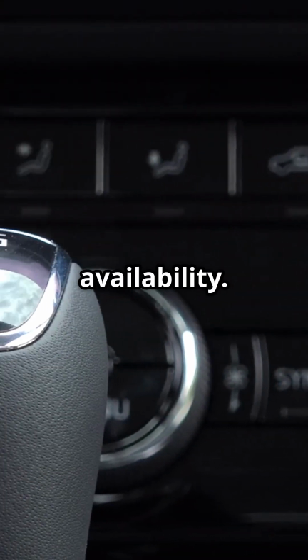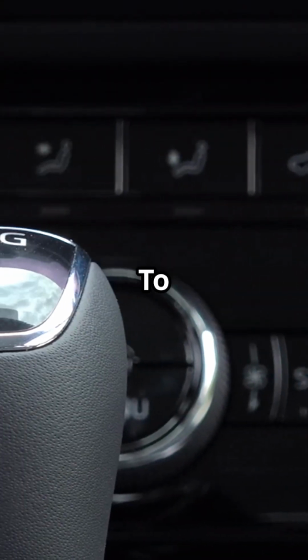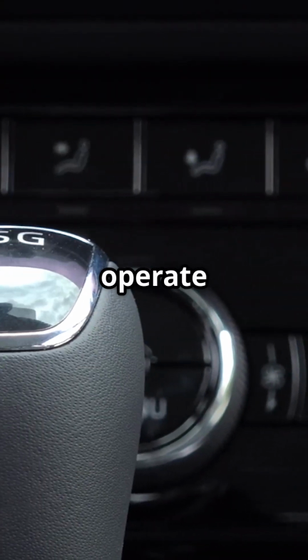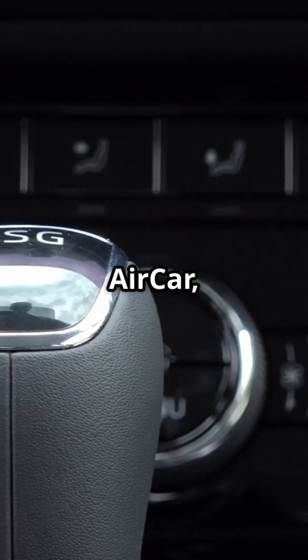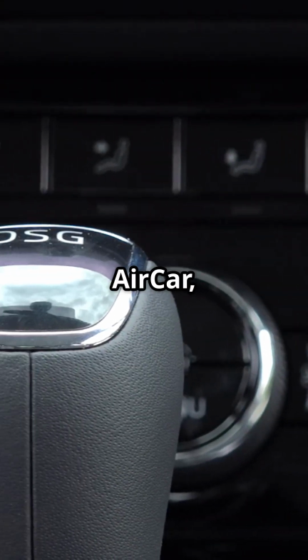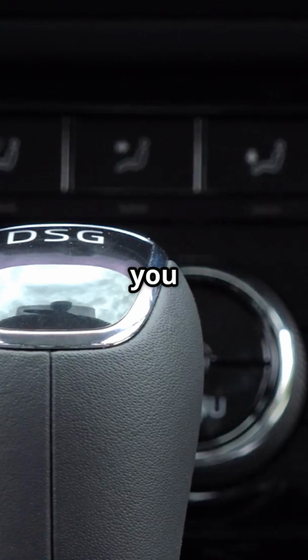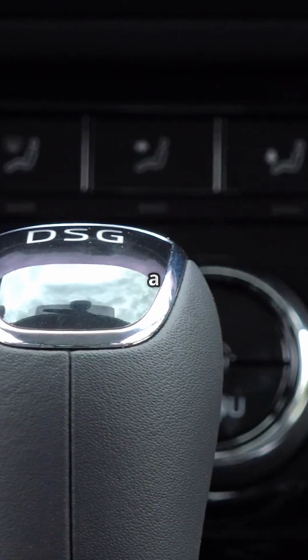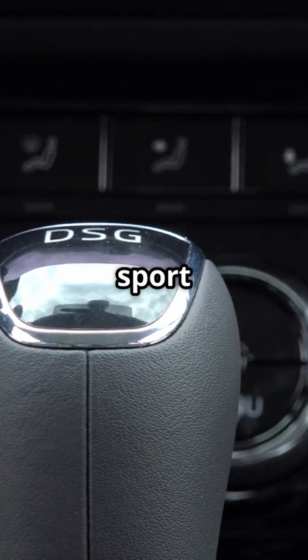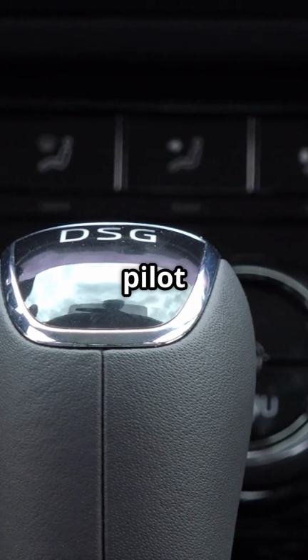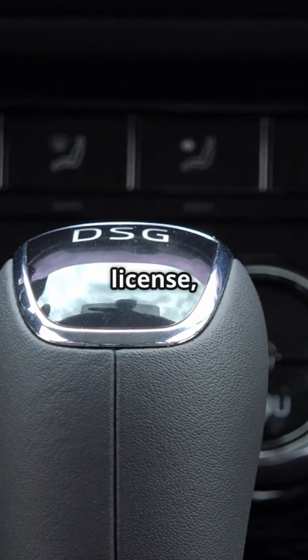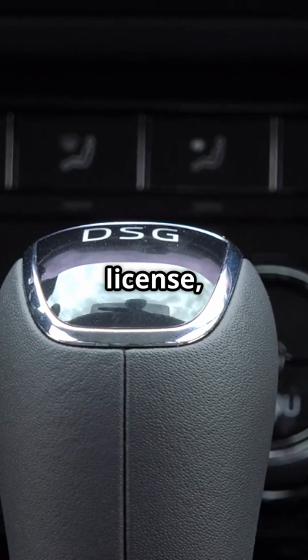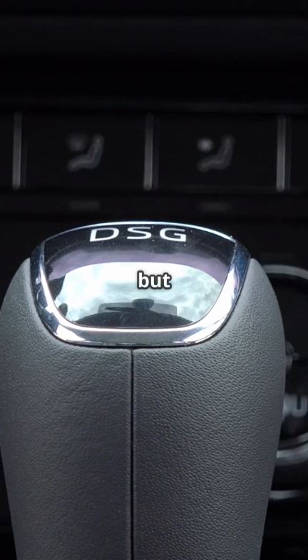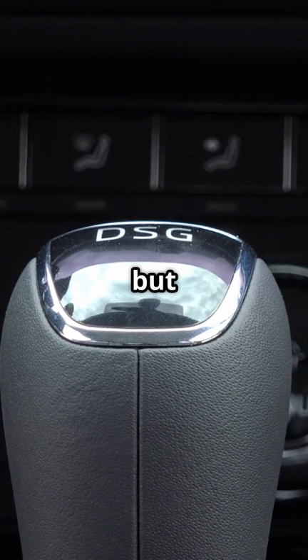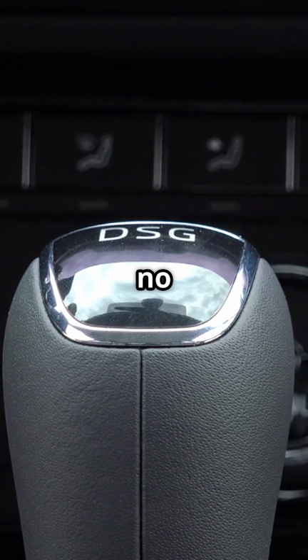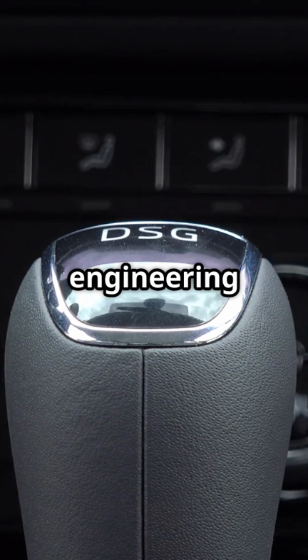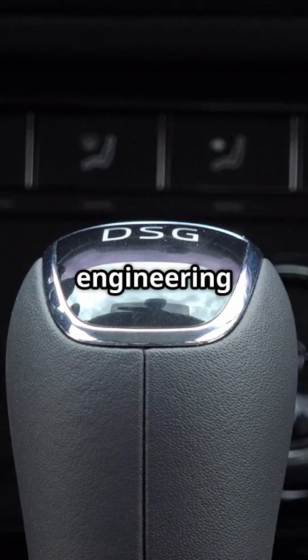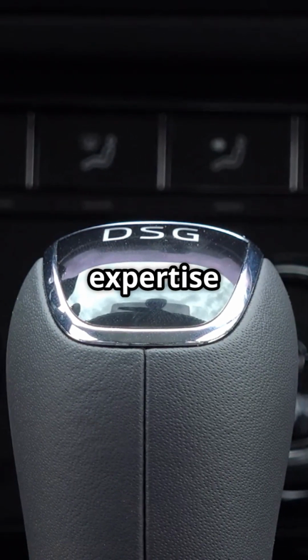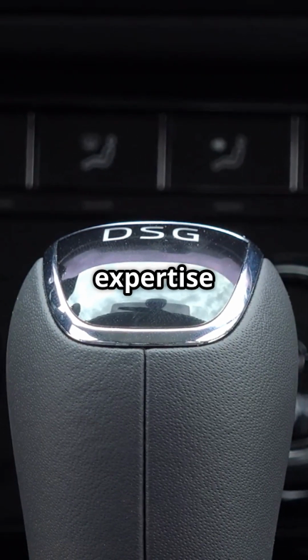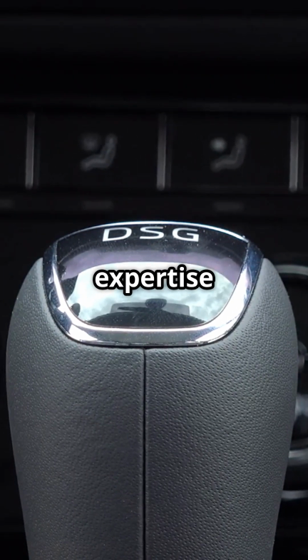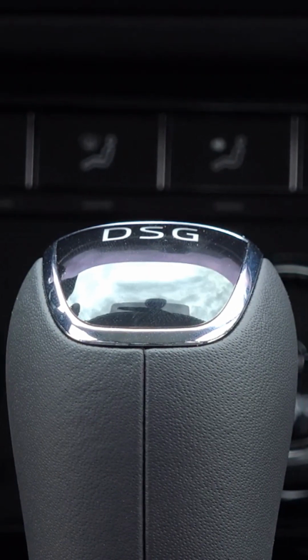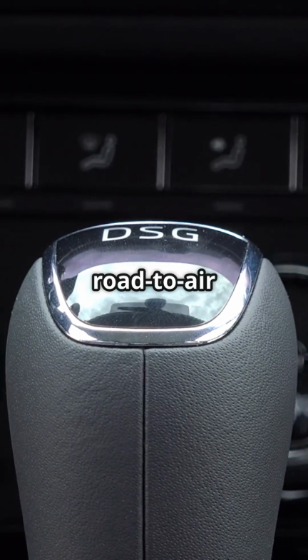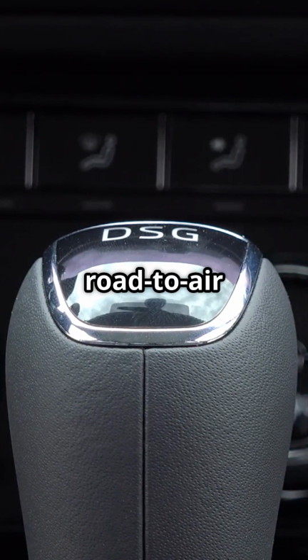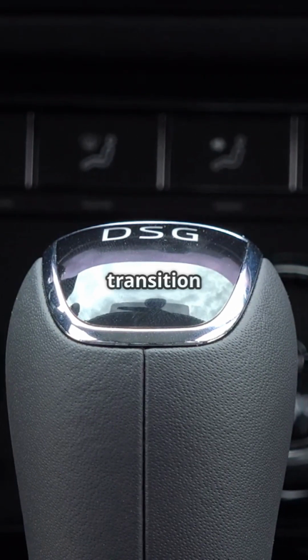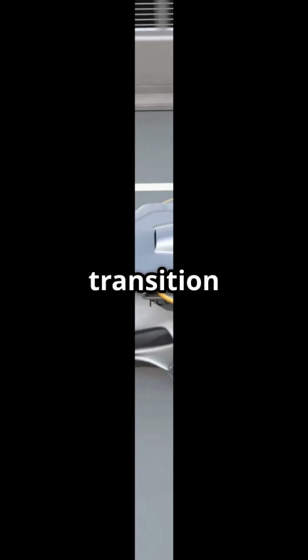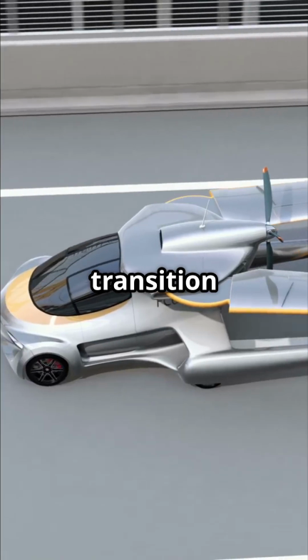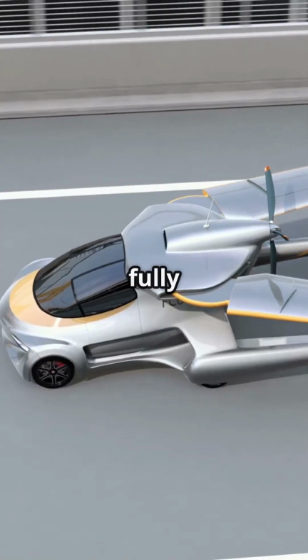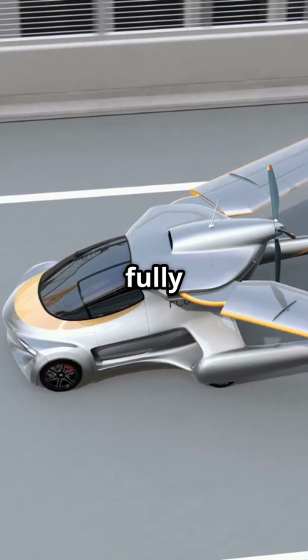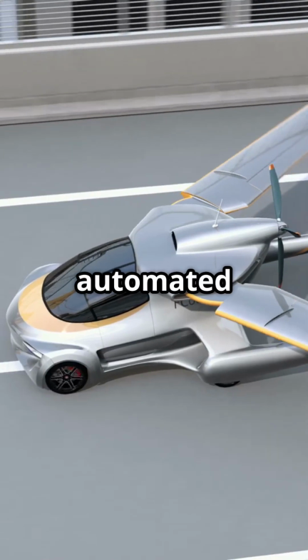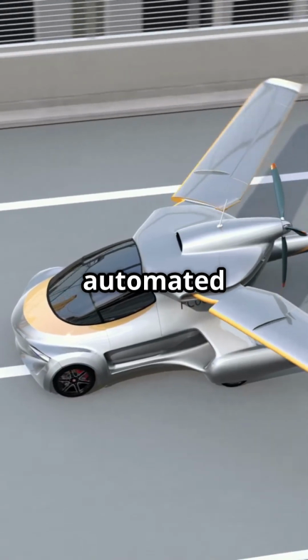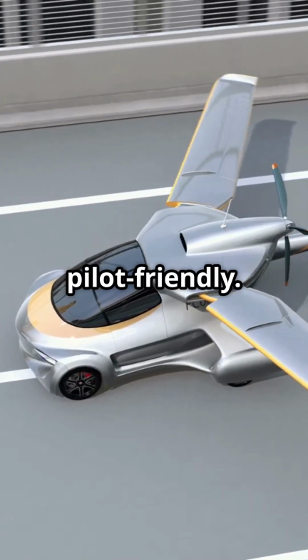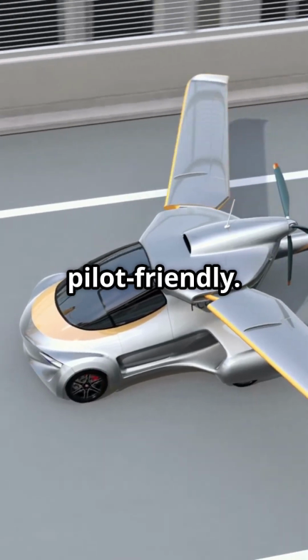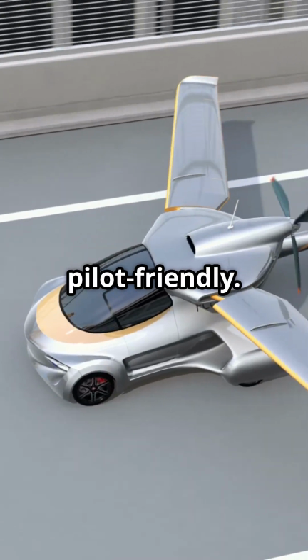To operate Aircar, you need a sport pilot license, but no engineering expertise. The road-to-air transition is fully automated and pilot-friendly.